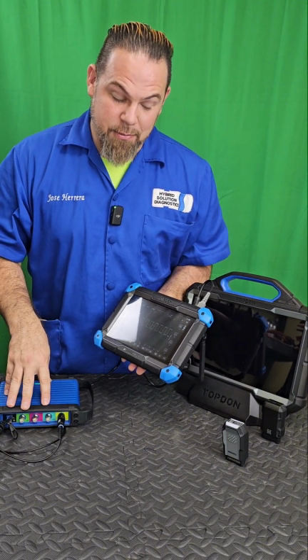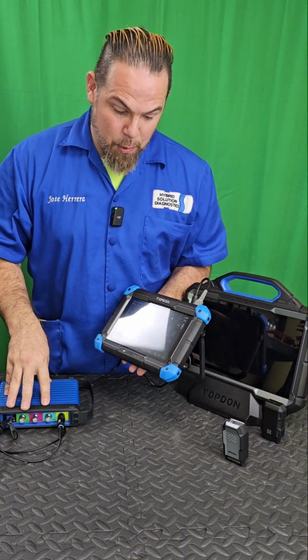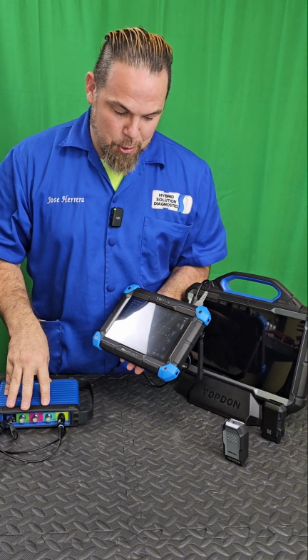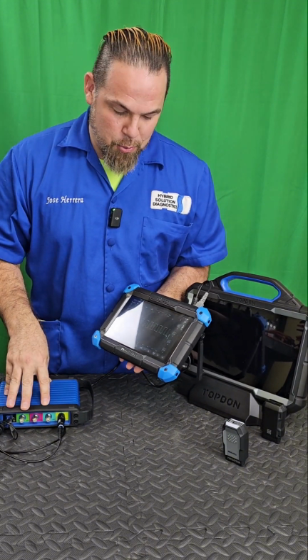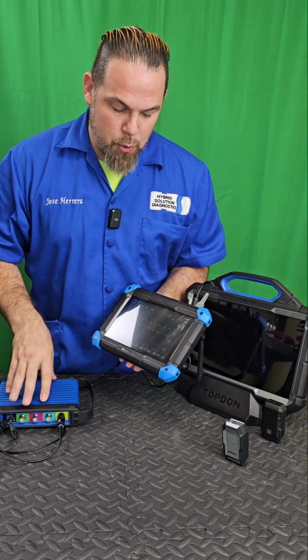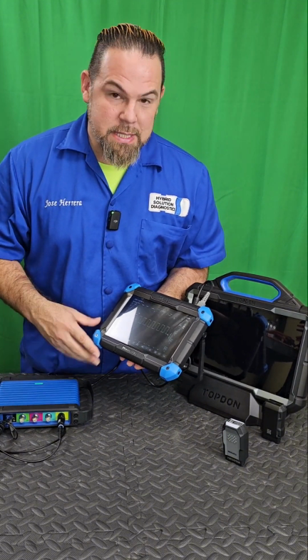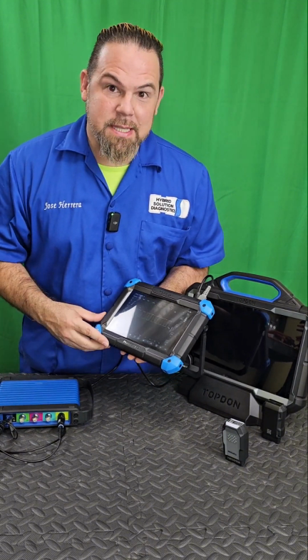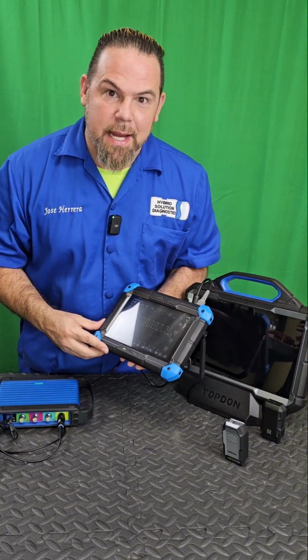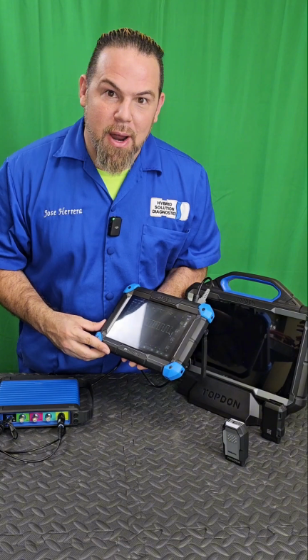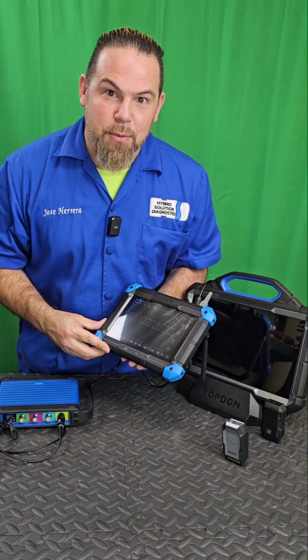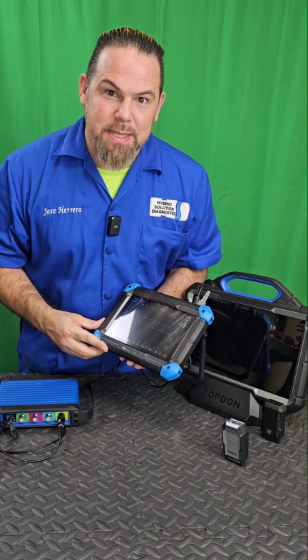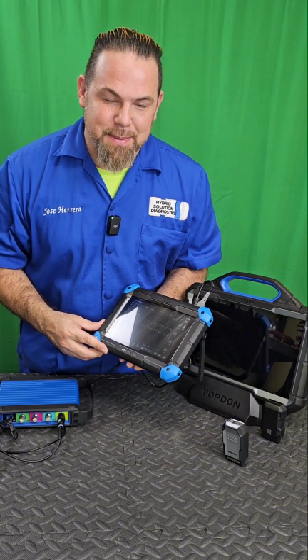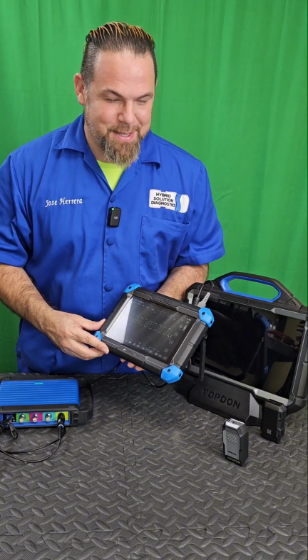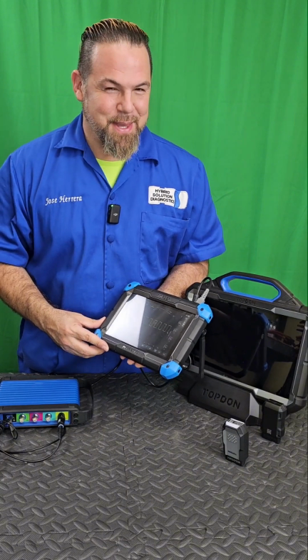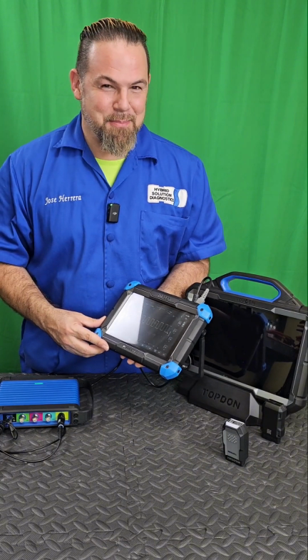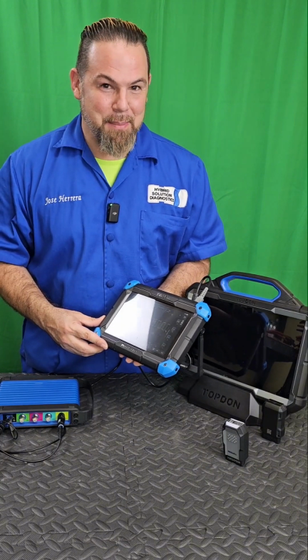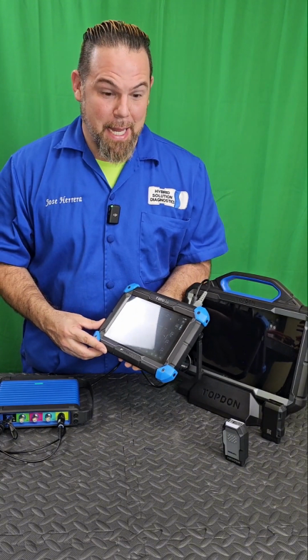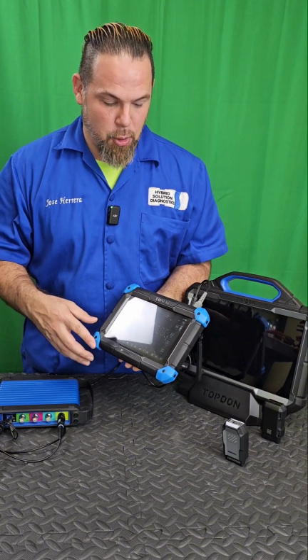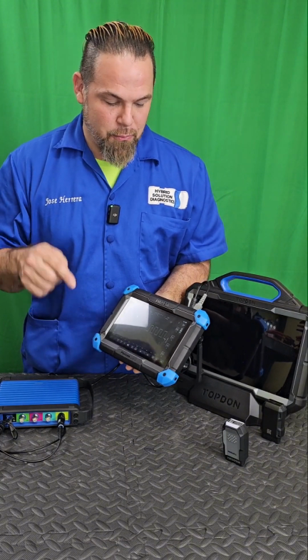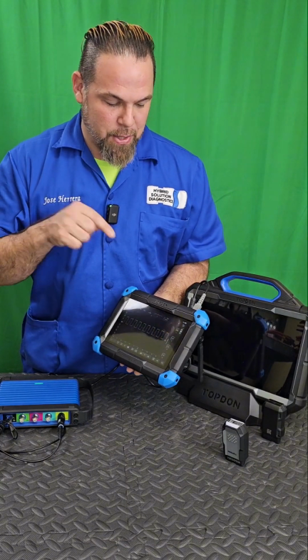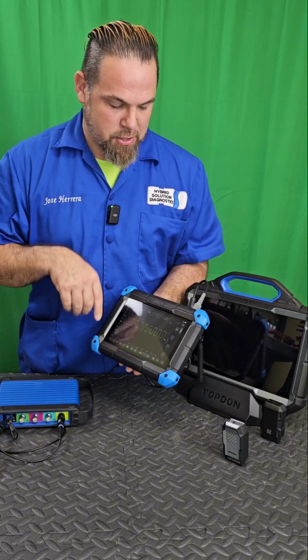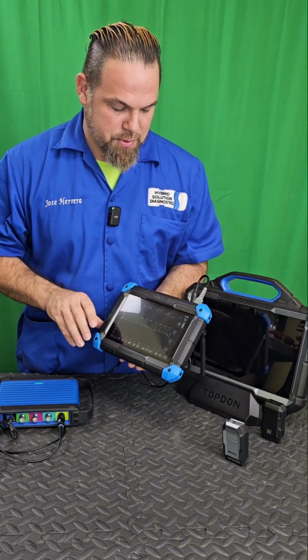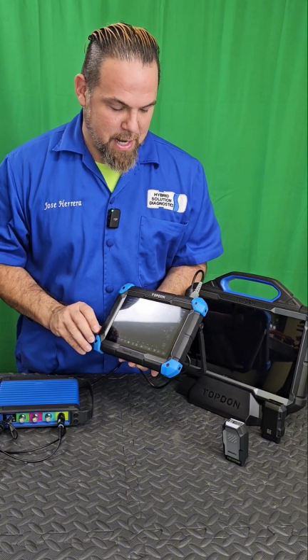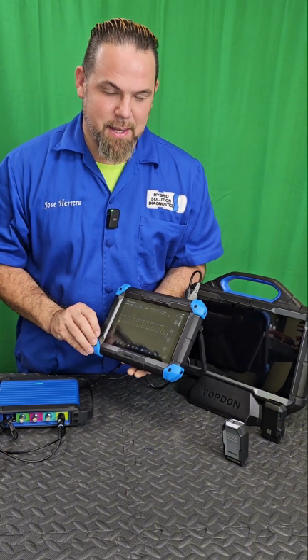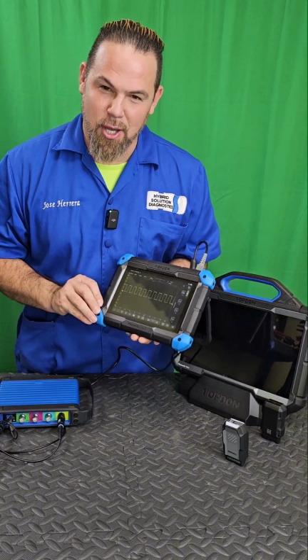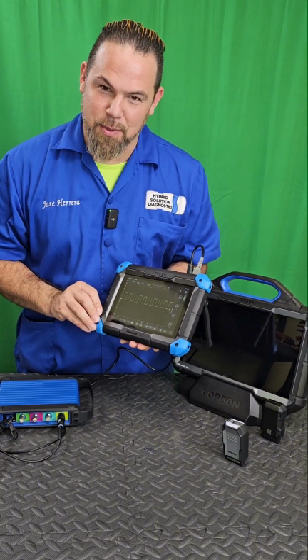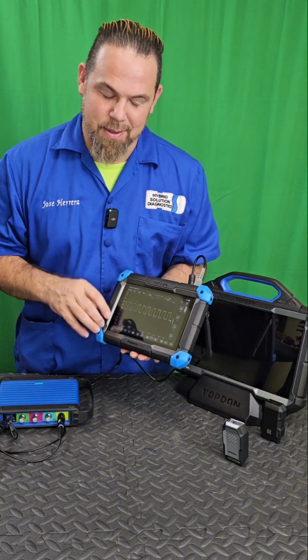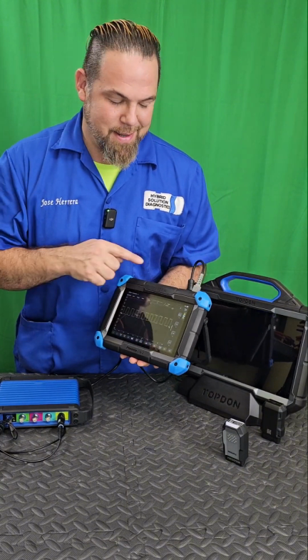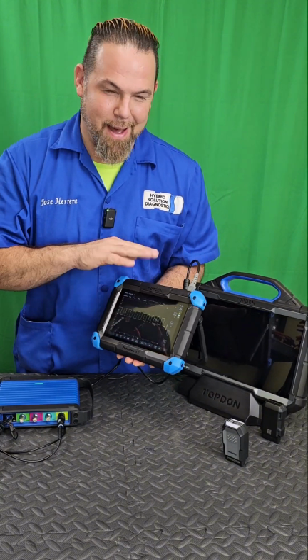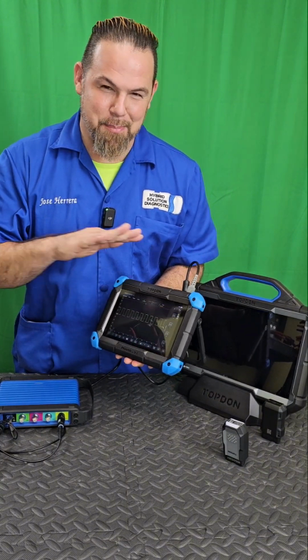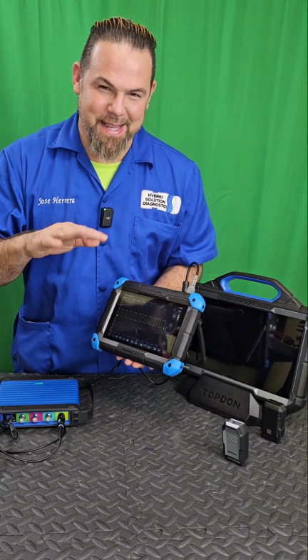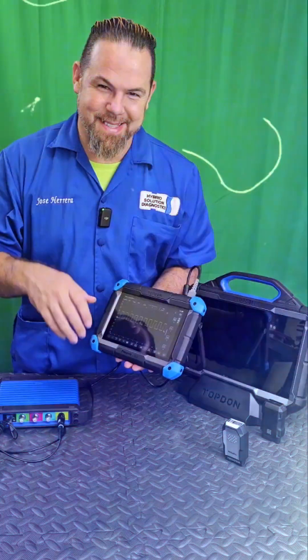An advanced TopDon automotive scanner that I strongly recommend — it can also diagnose hybrid vehicles with absolutely no problem. Thank you for watching. If you want to learn more, stick around for more tips. Don't forget to subscribe — TopDon is a beast!